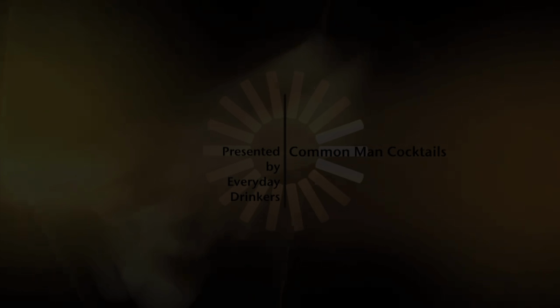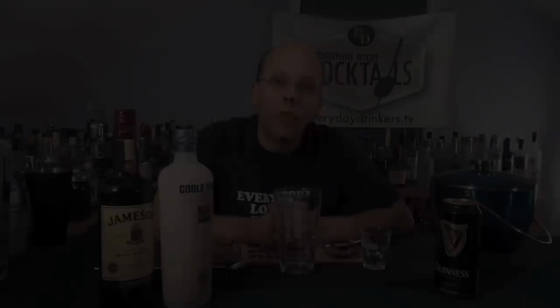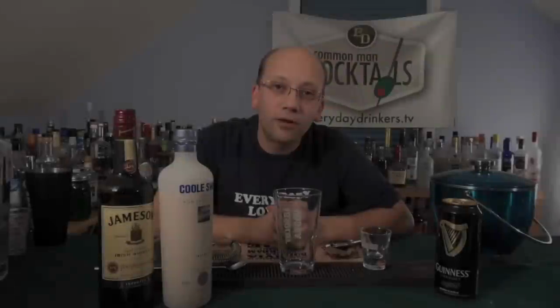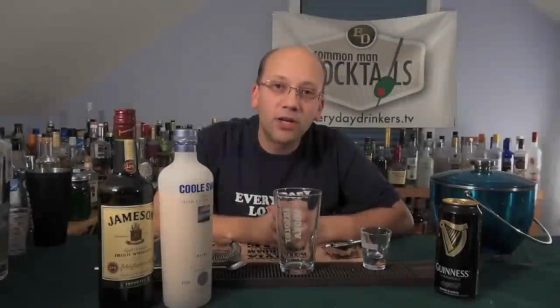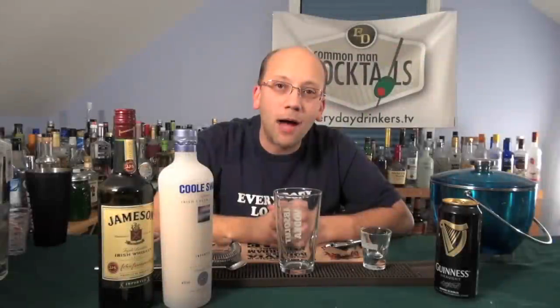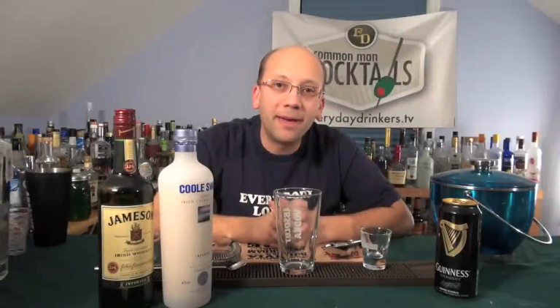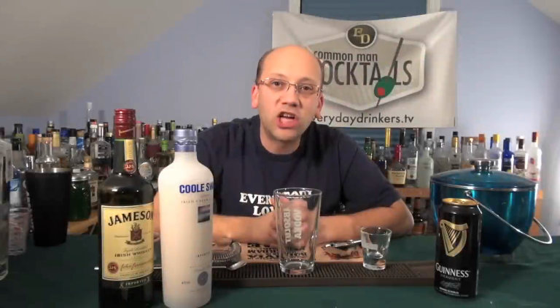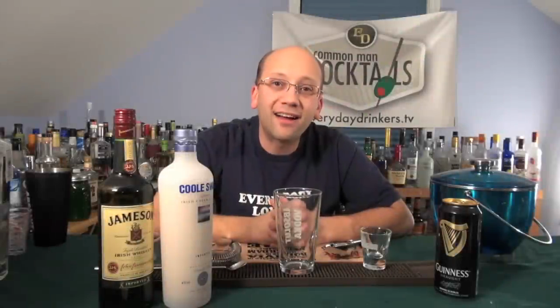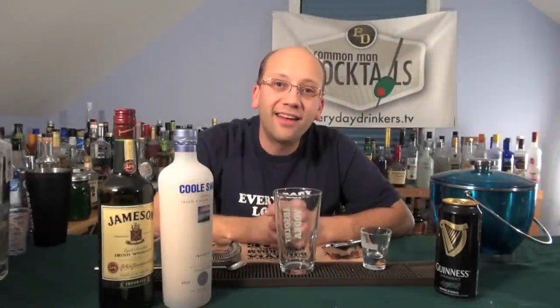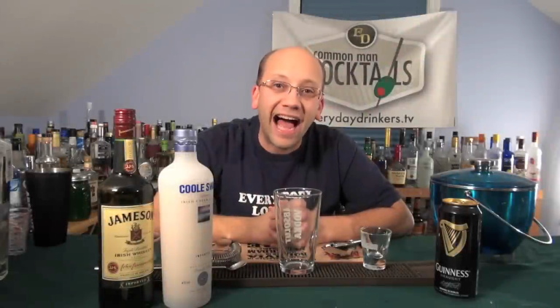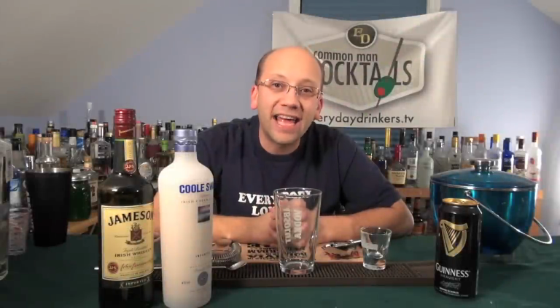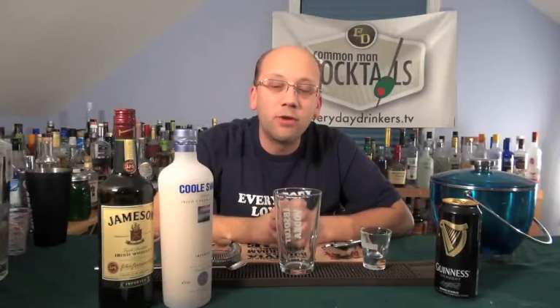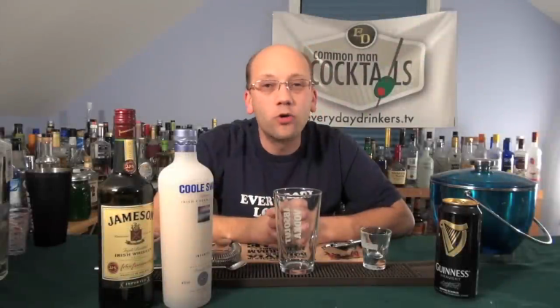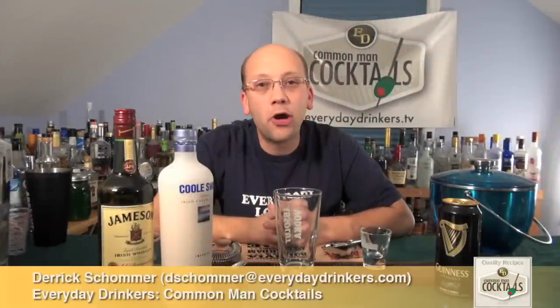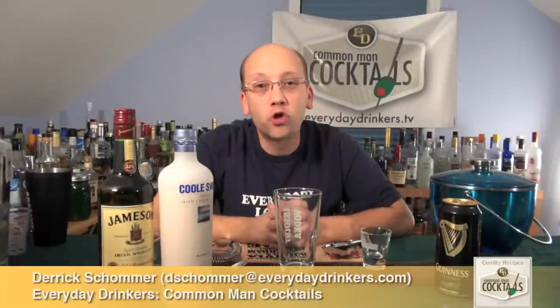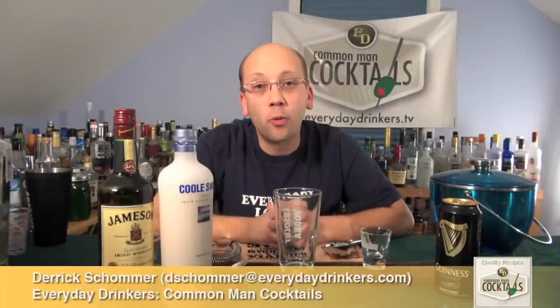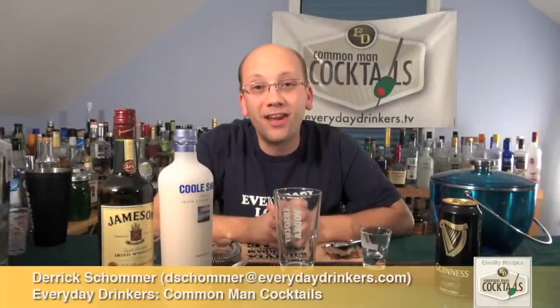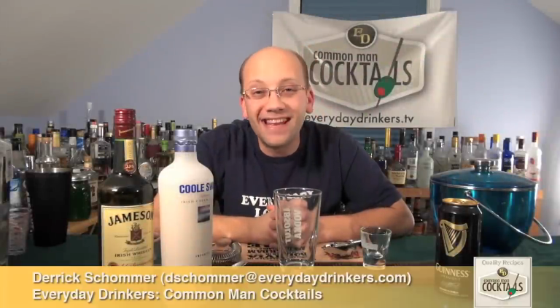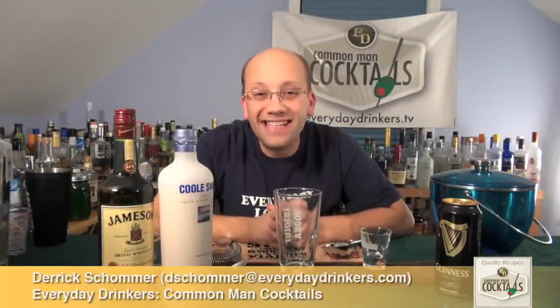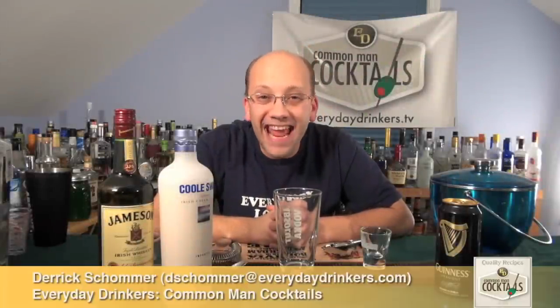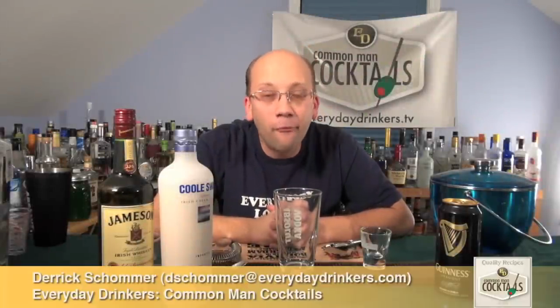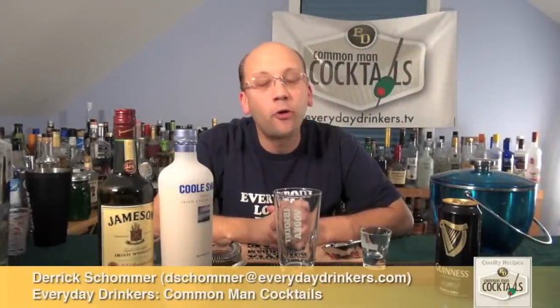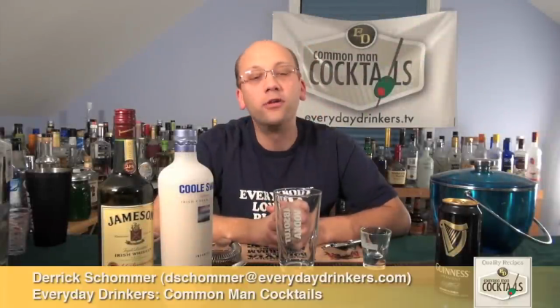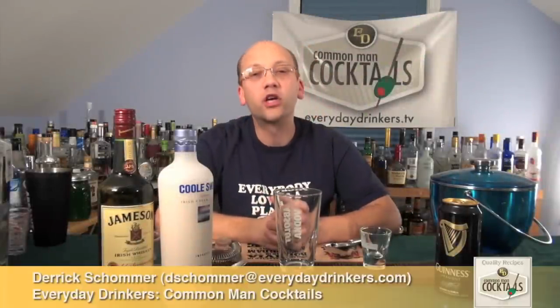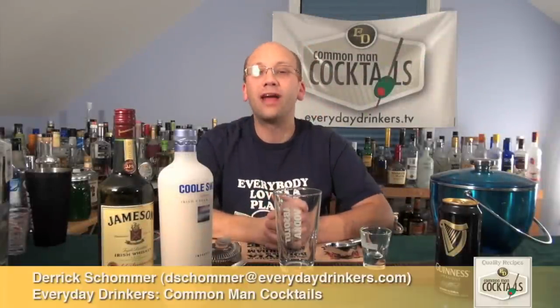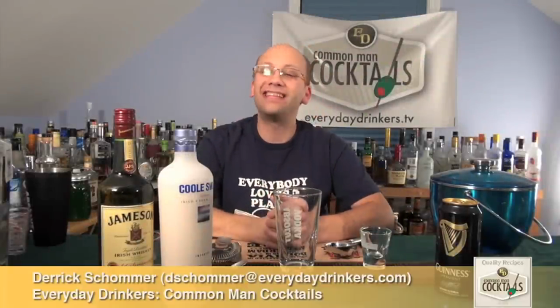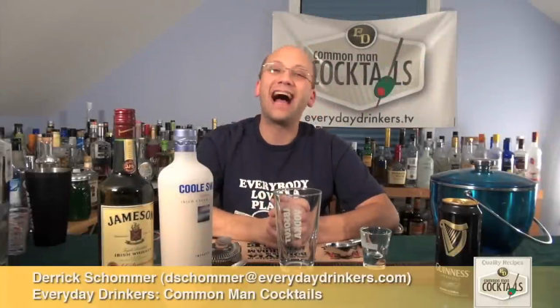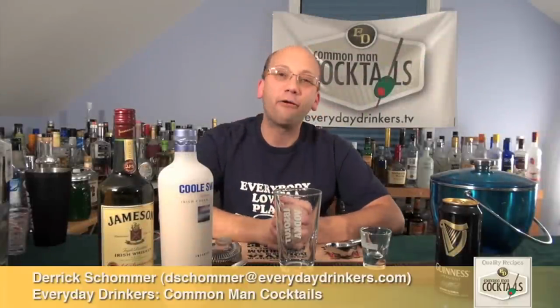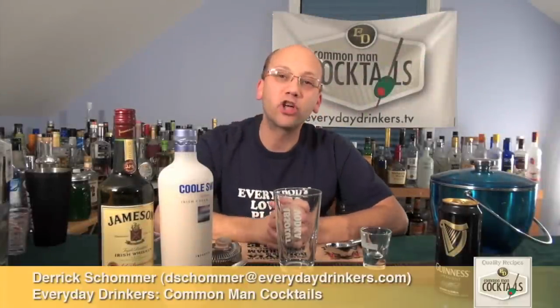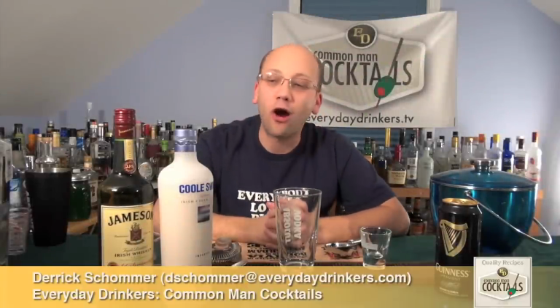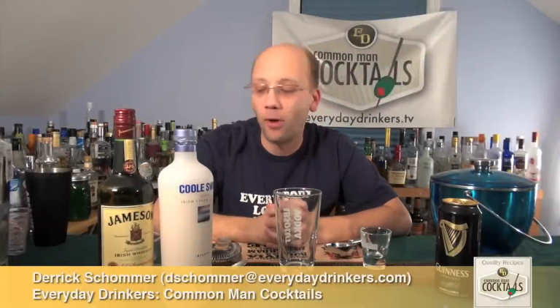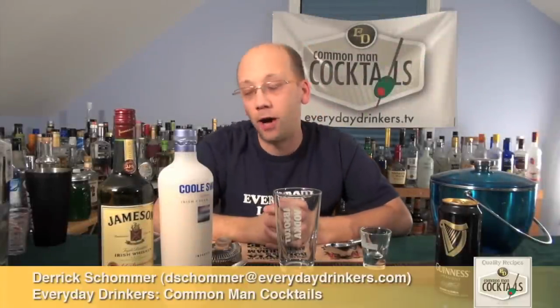Welcome to Common Man Cocktails. I am your host, Eric Schomer, and today we're going to create the Irish Car Bomb.